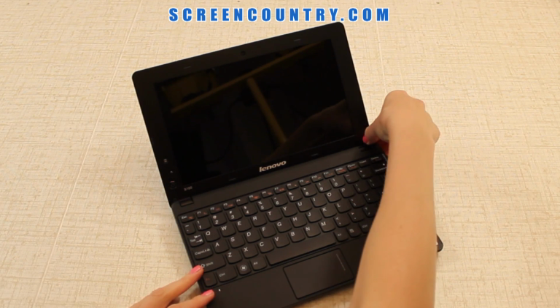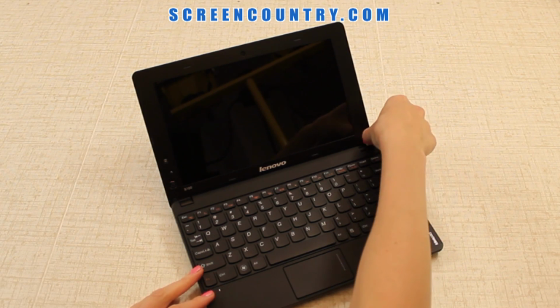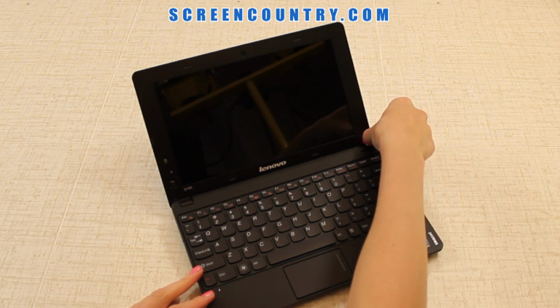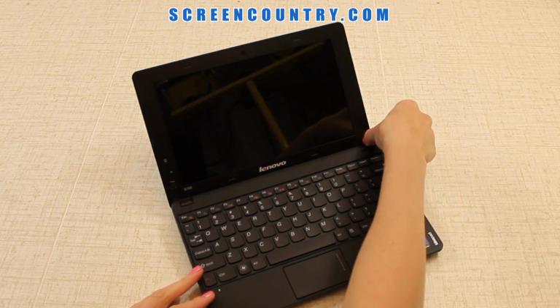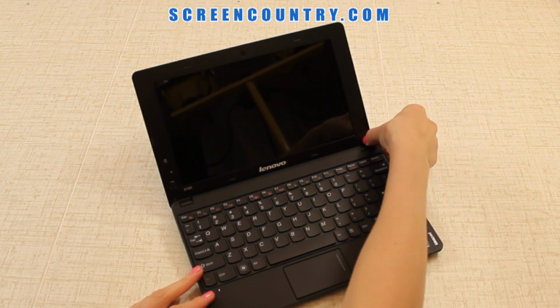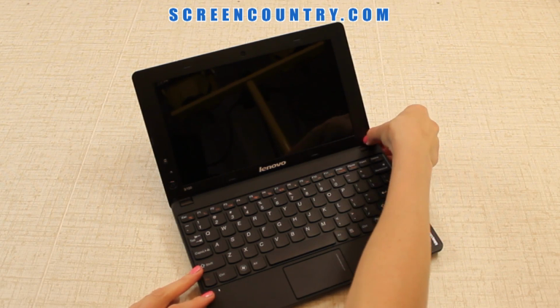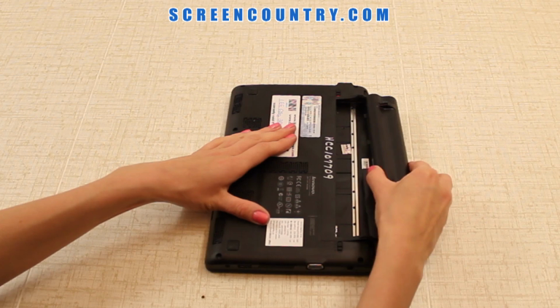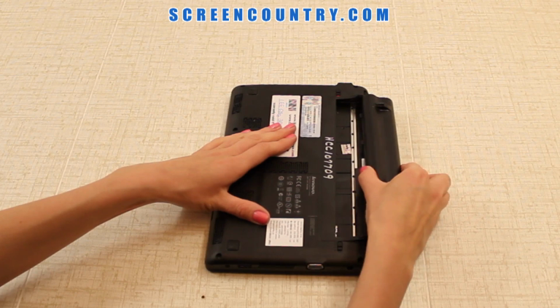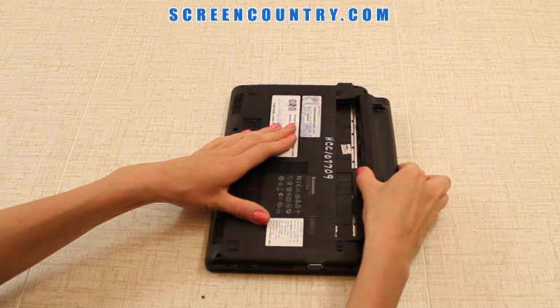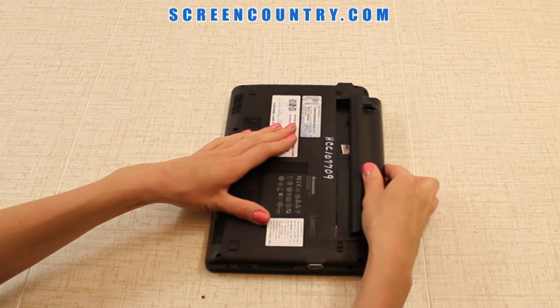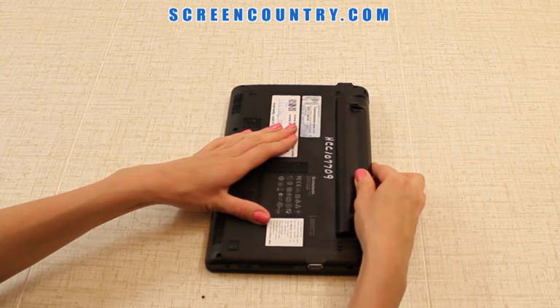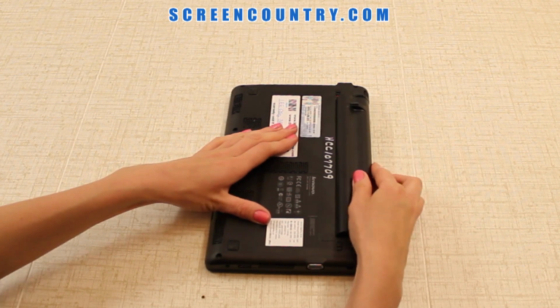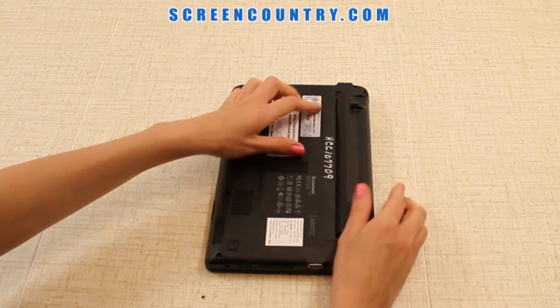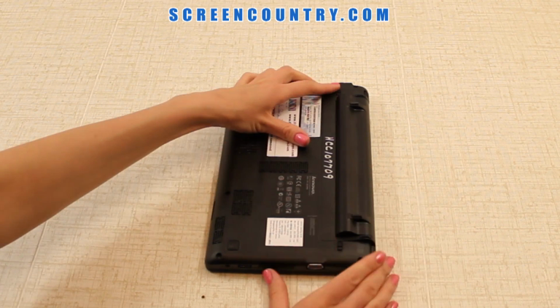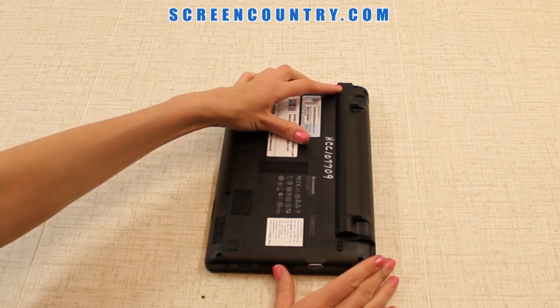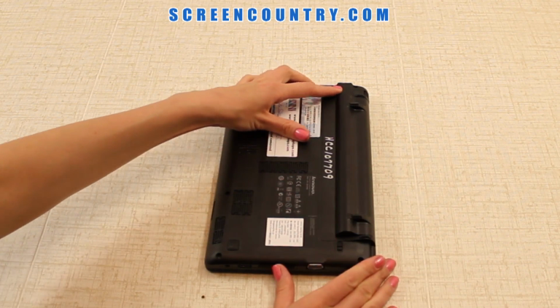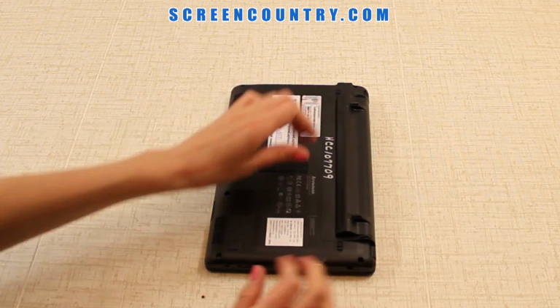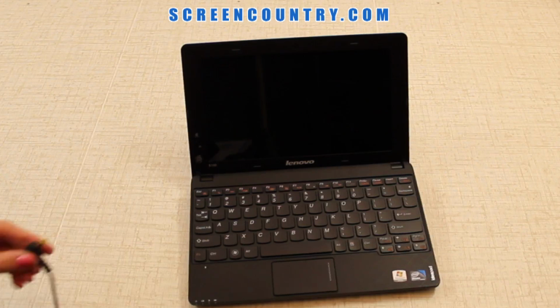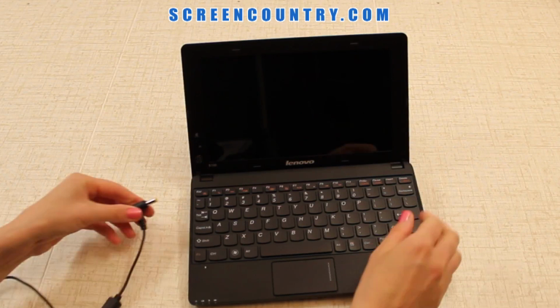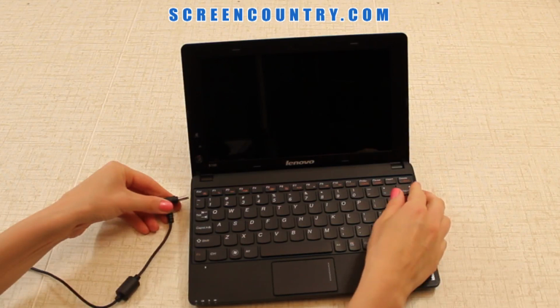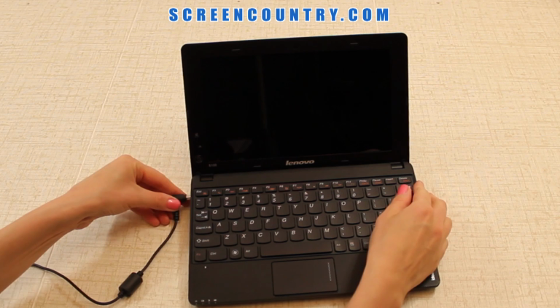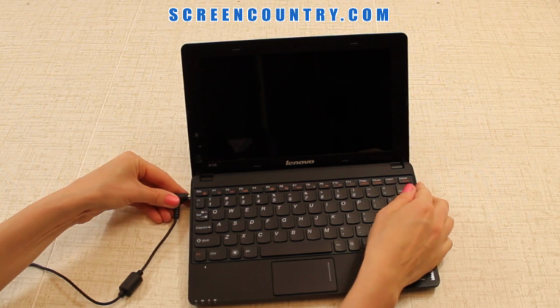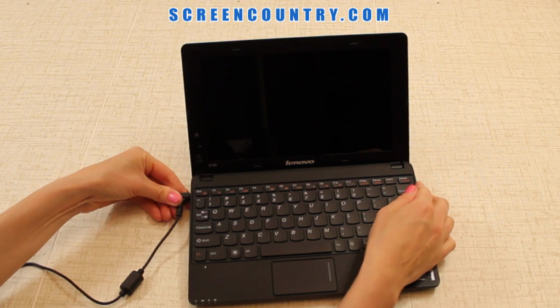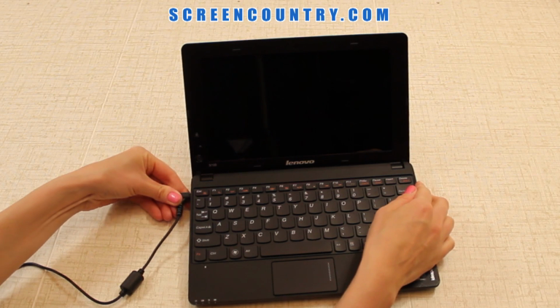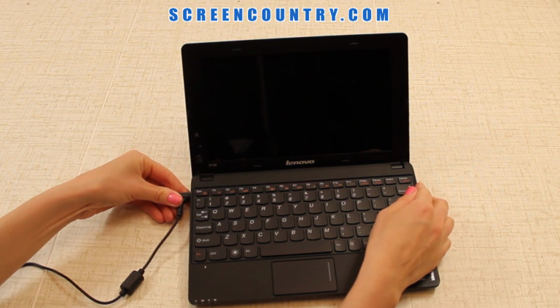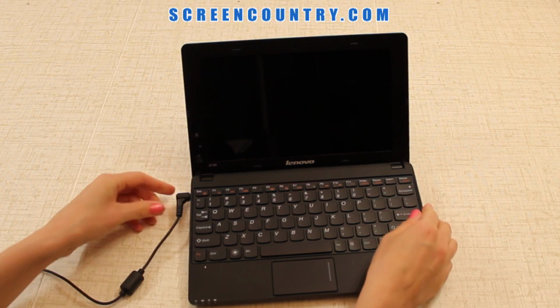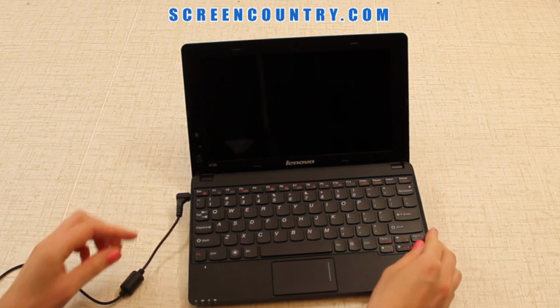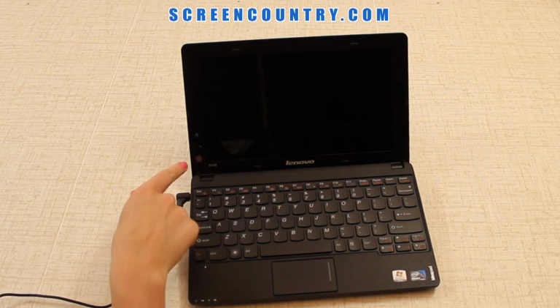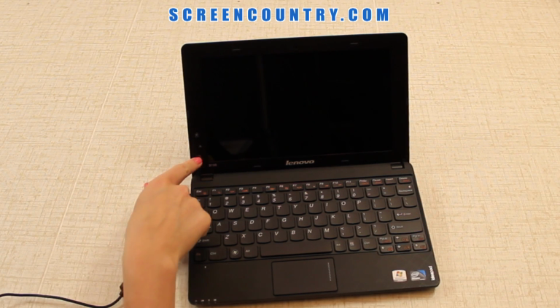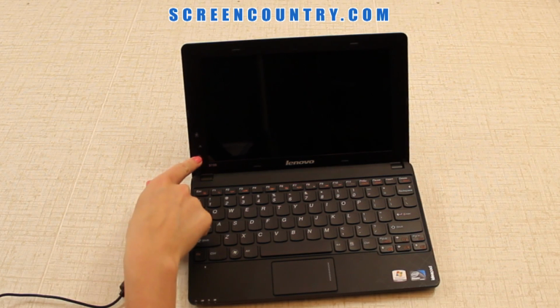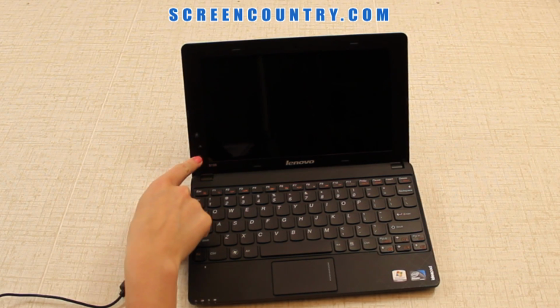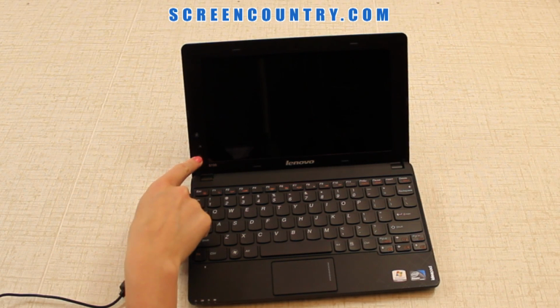The last step is to put the battery back in and reconnect the power. And you're done.